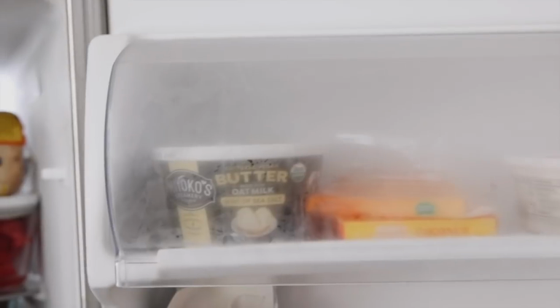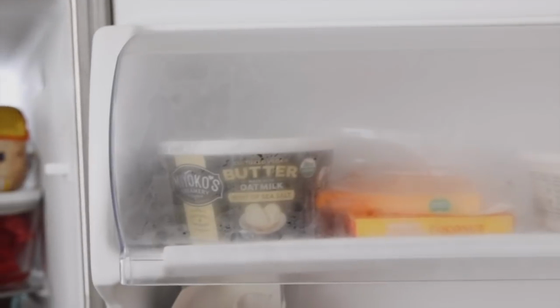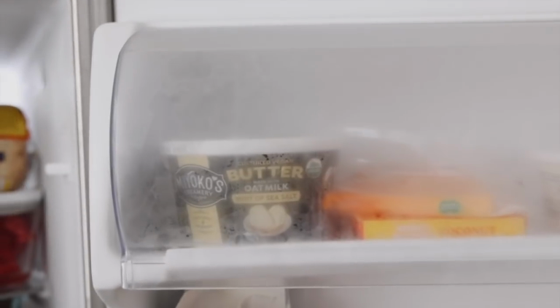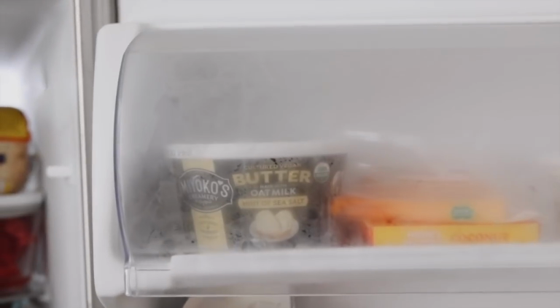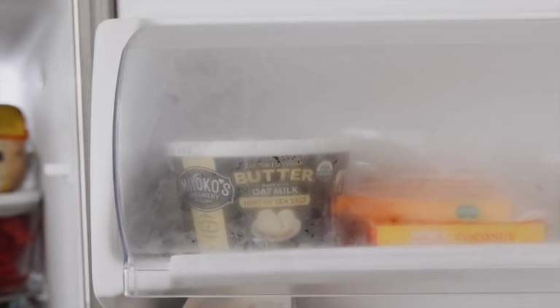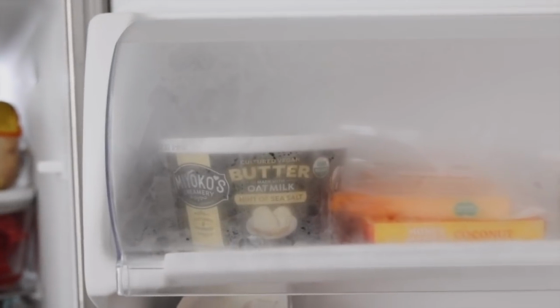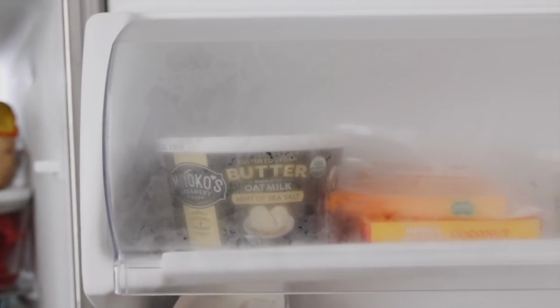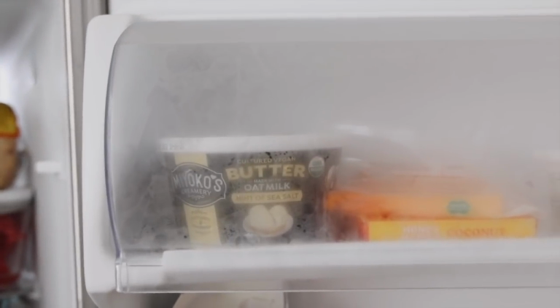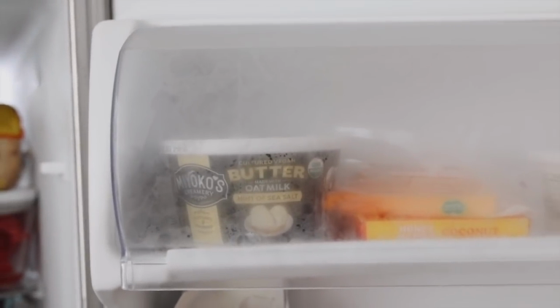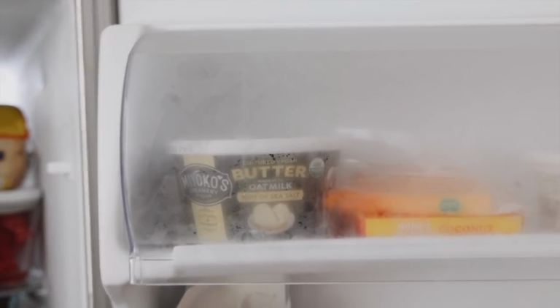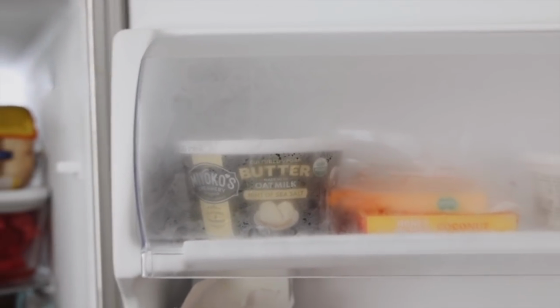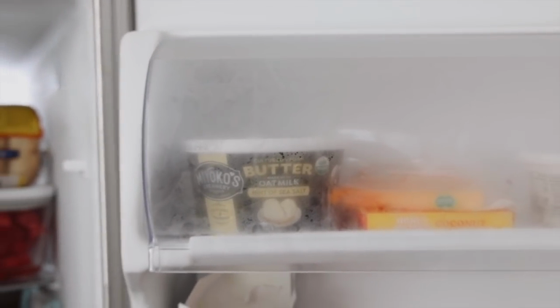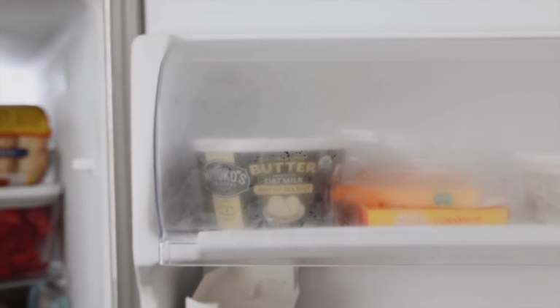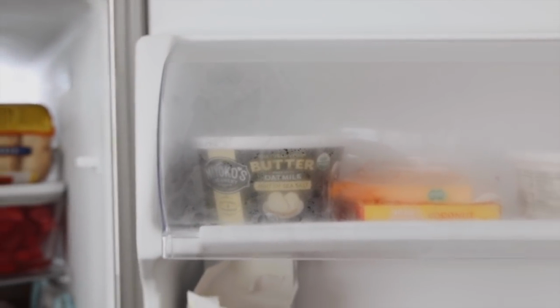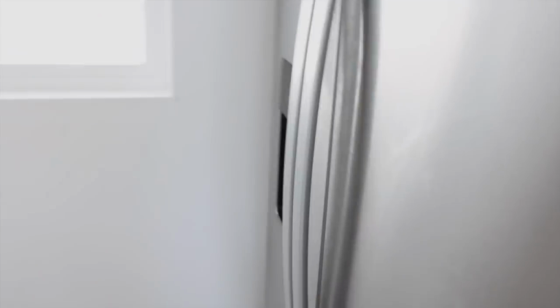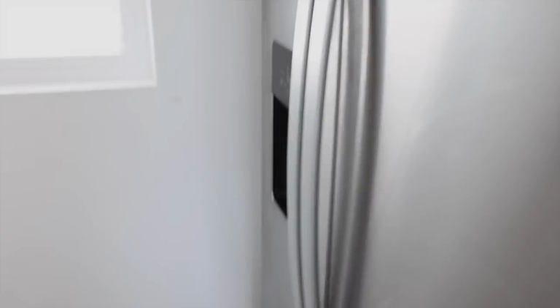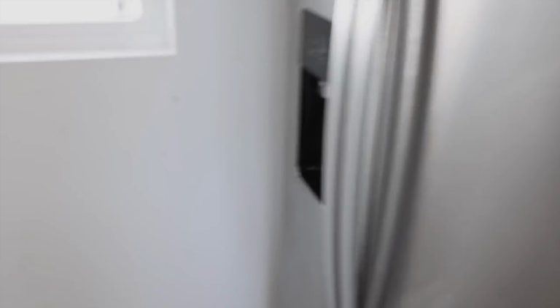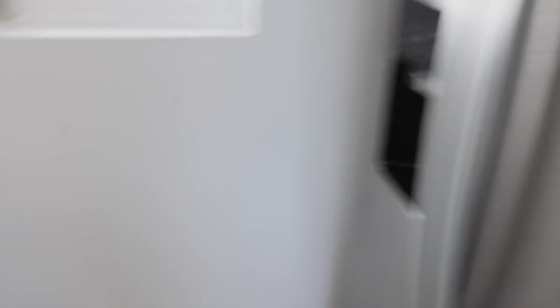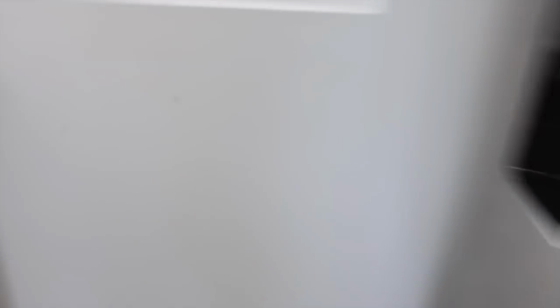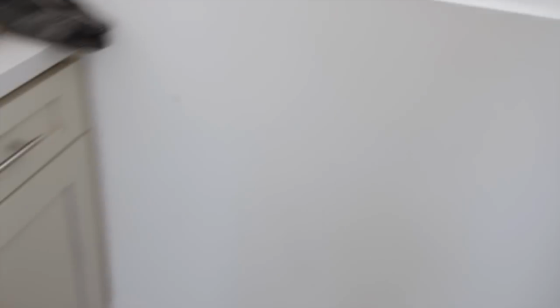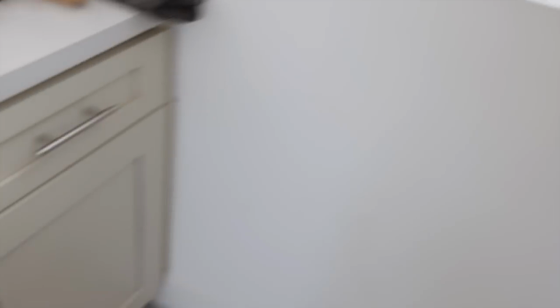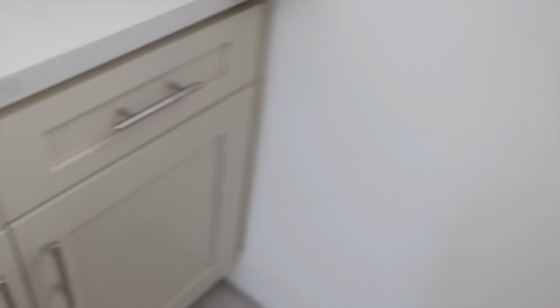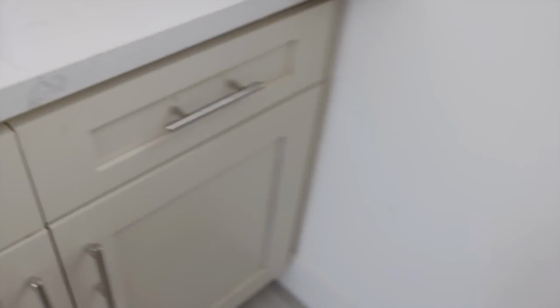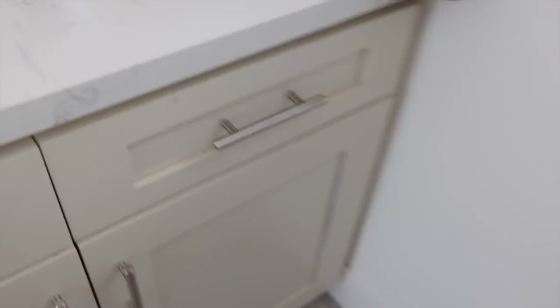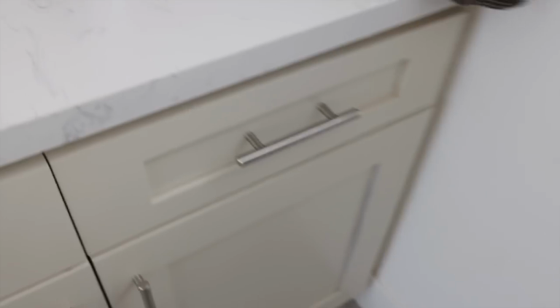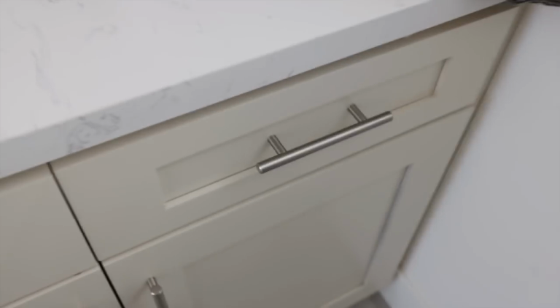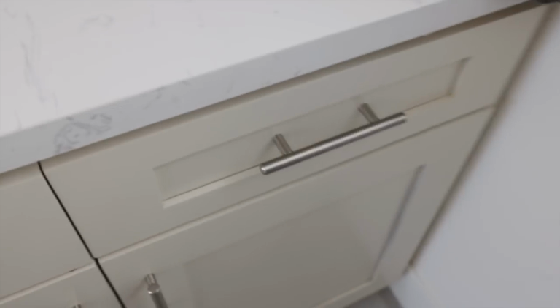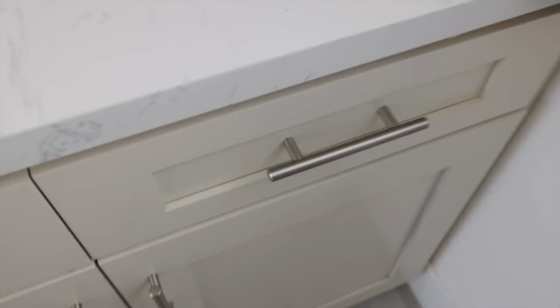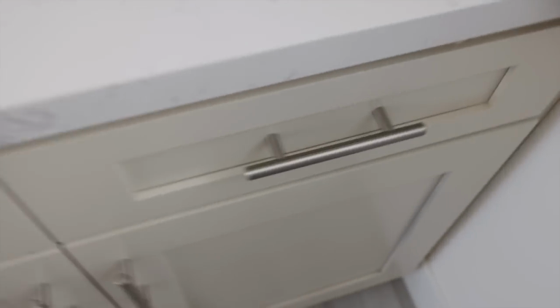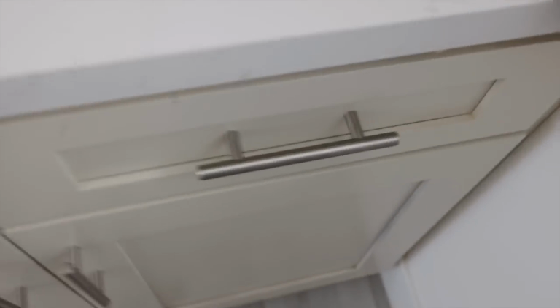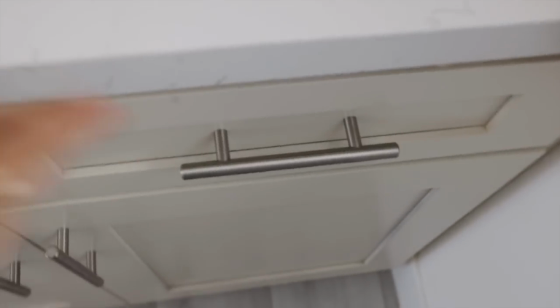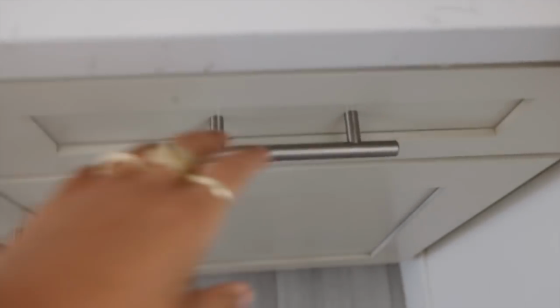We almost always have a bunch of sparkling waters of some kind, then our sauces, some vegan cheese, and vegan butter.